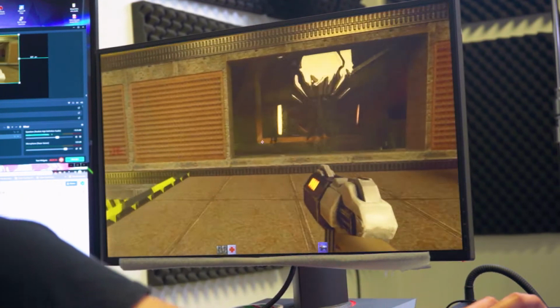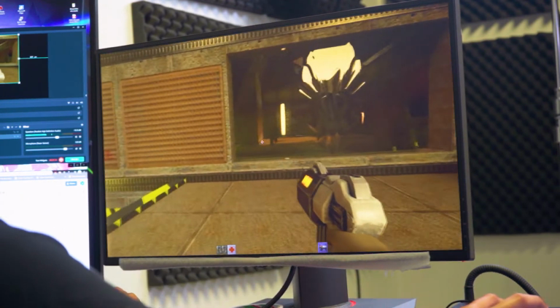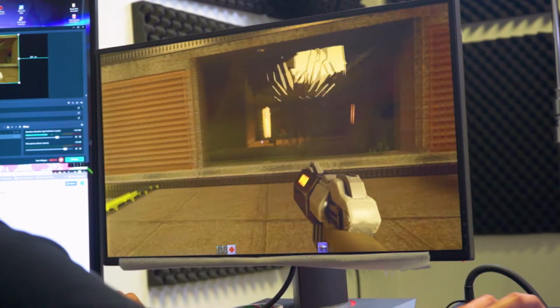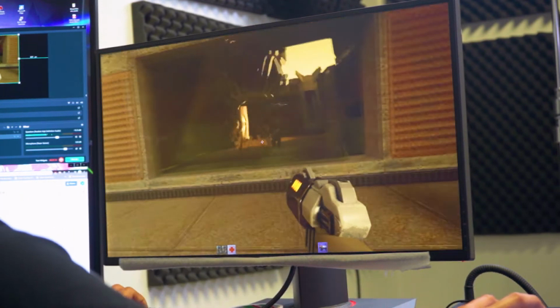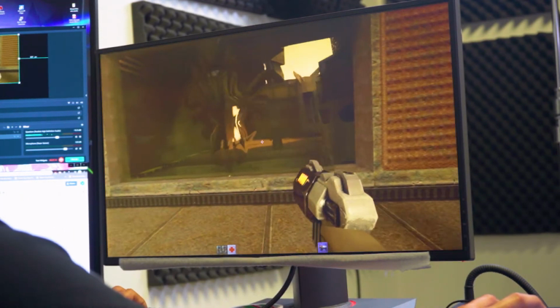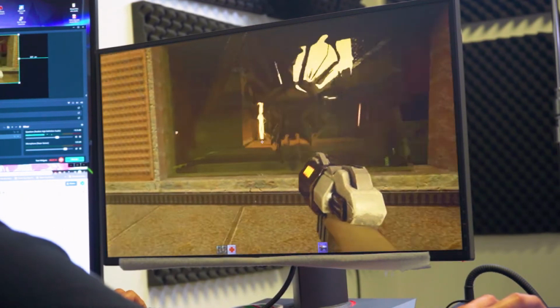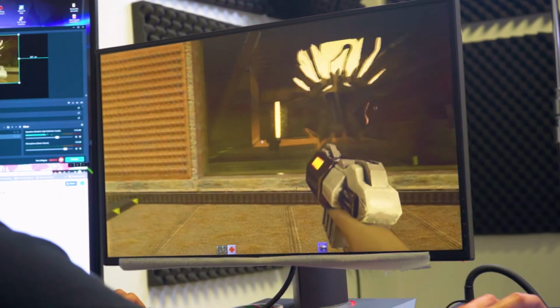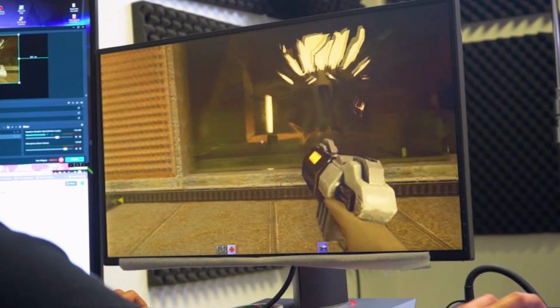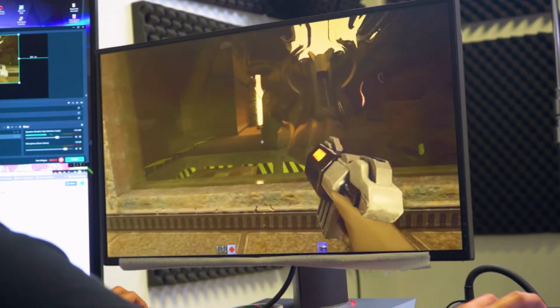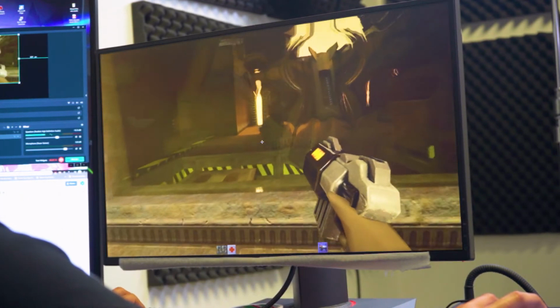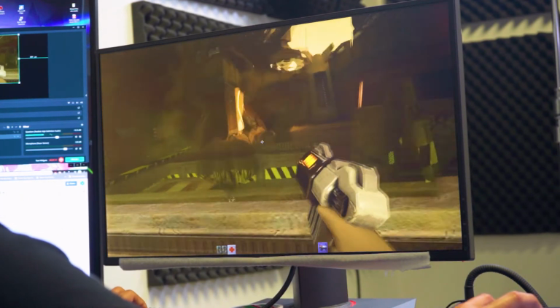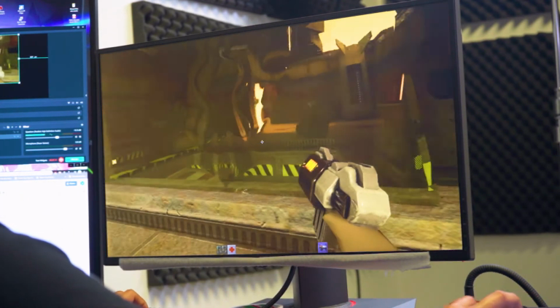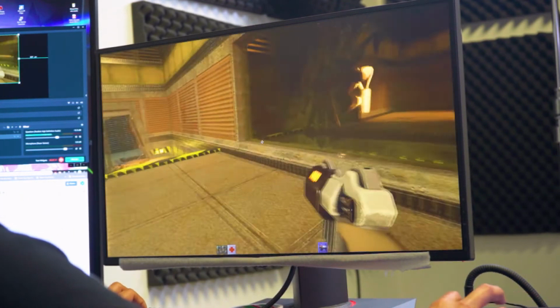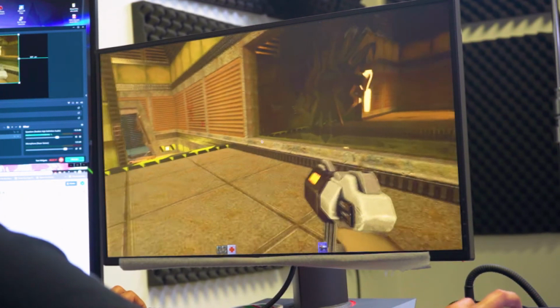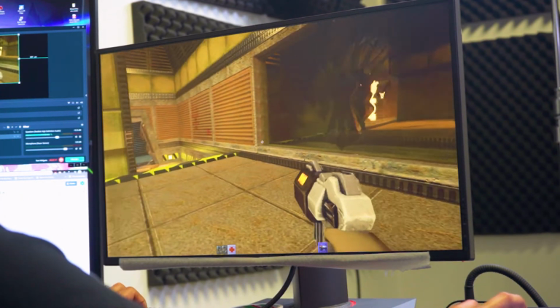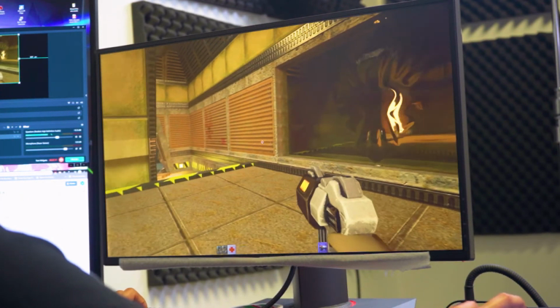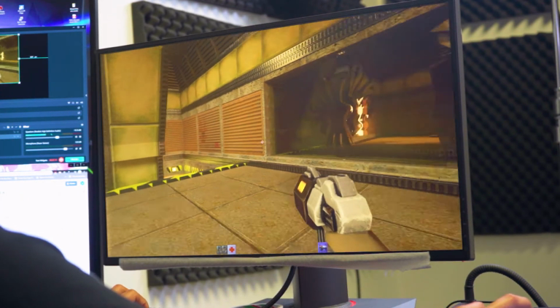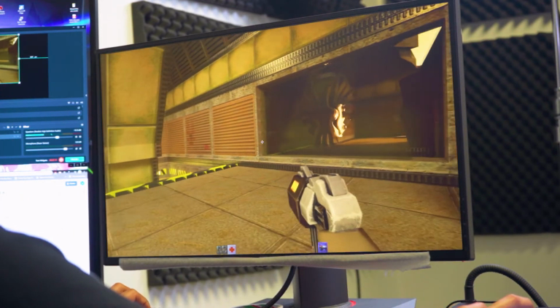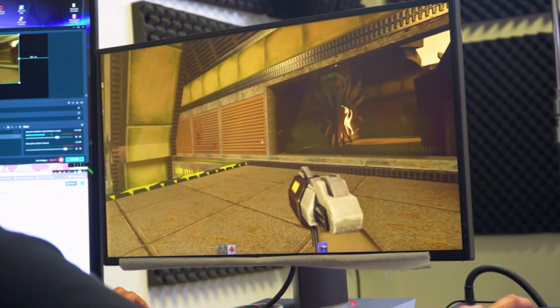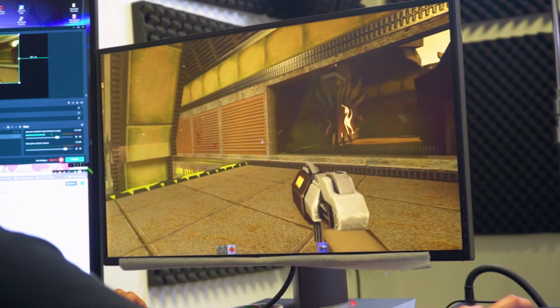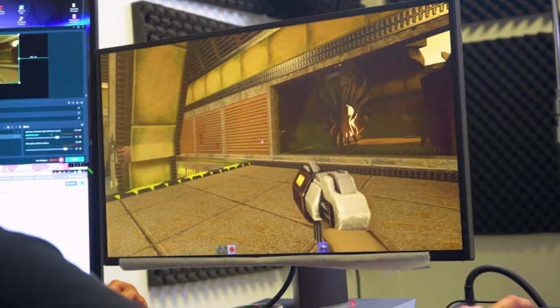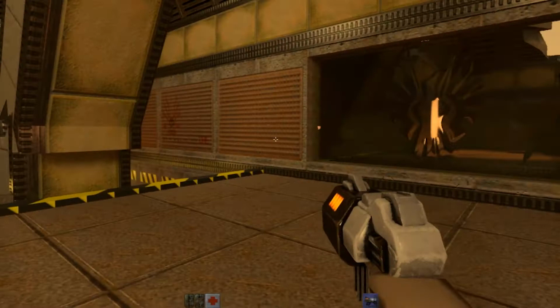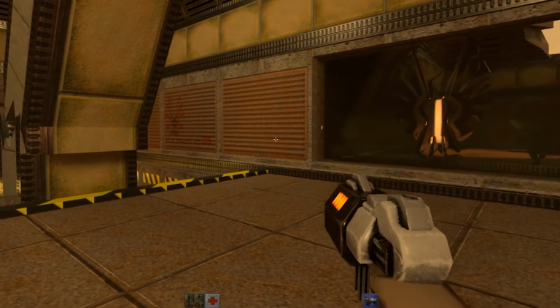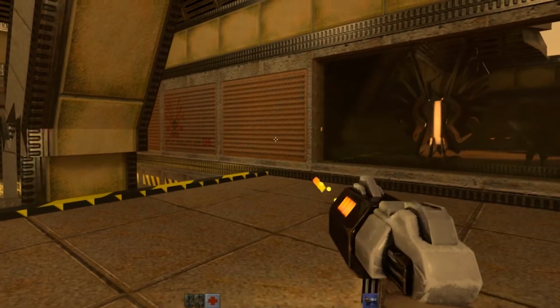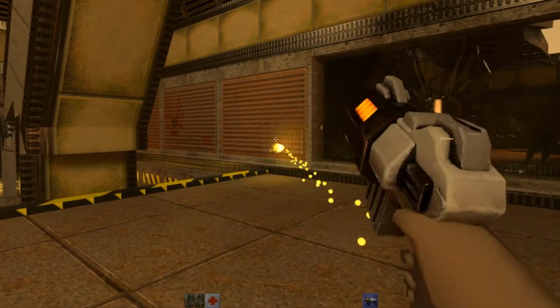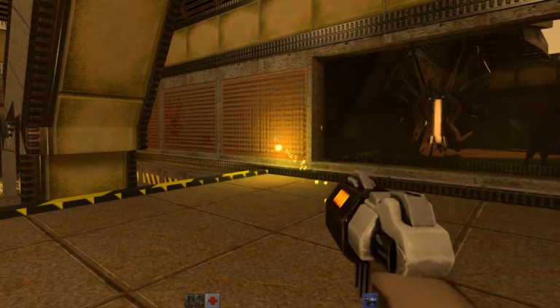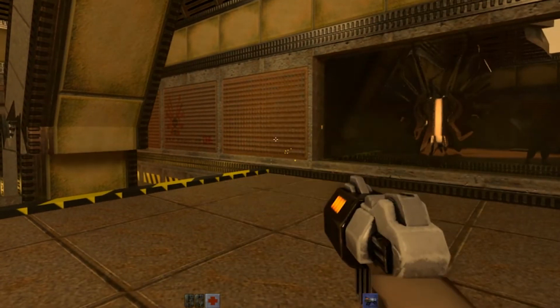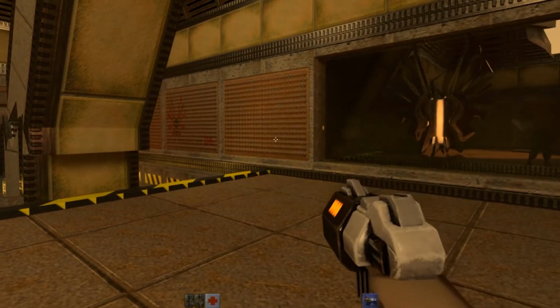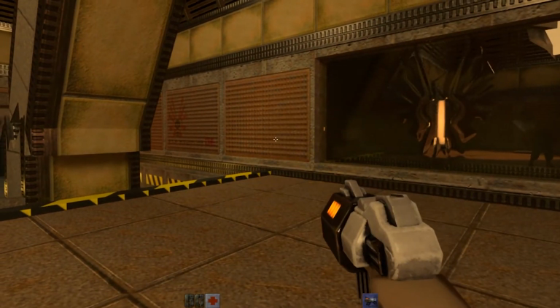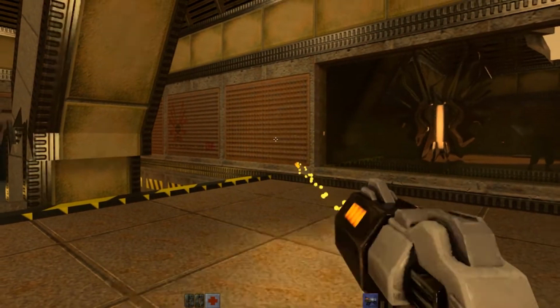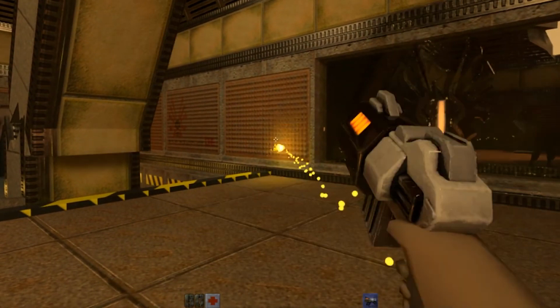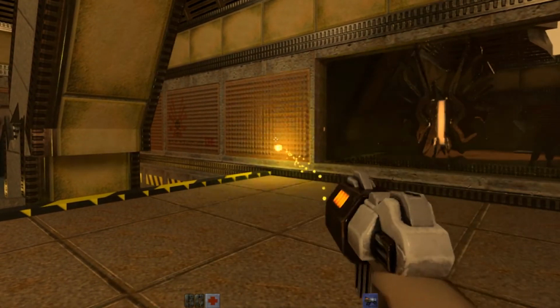We have reflections here — you can see my character moving around. And then also, when I shoot my gun, you'll be able to see it streak across.